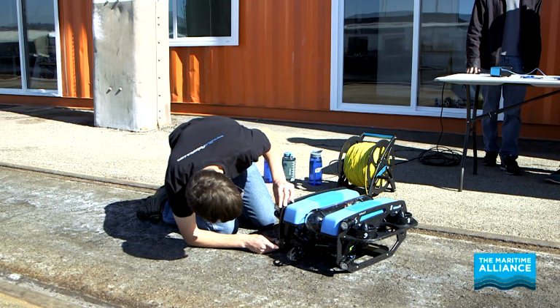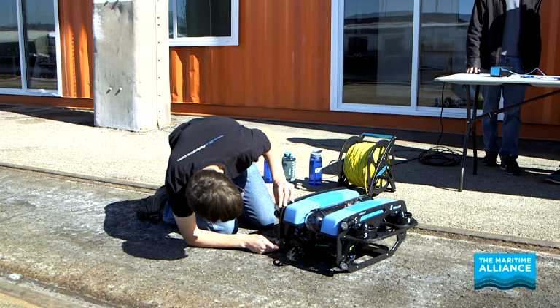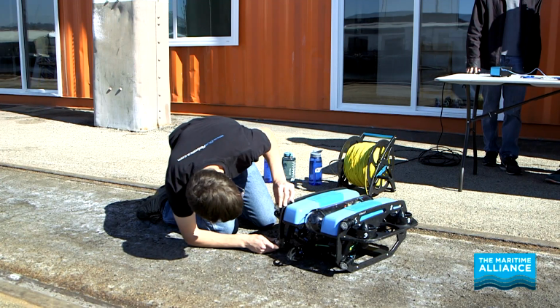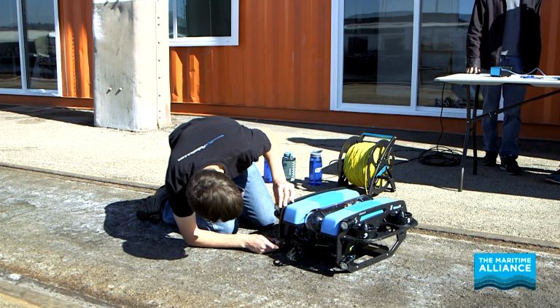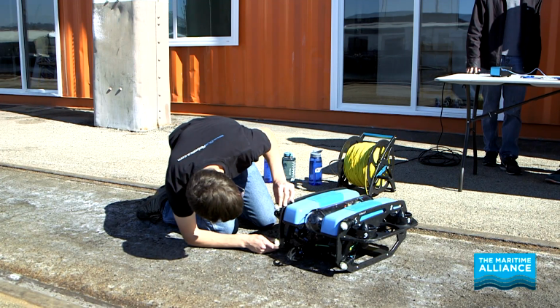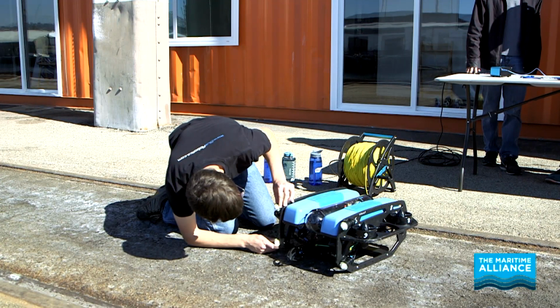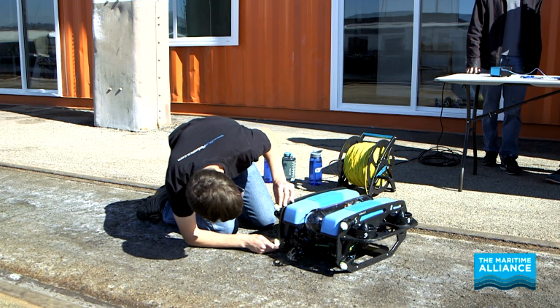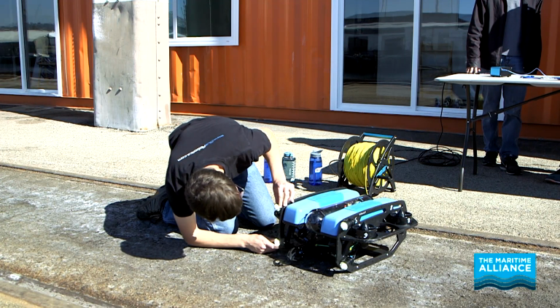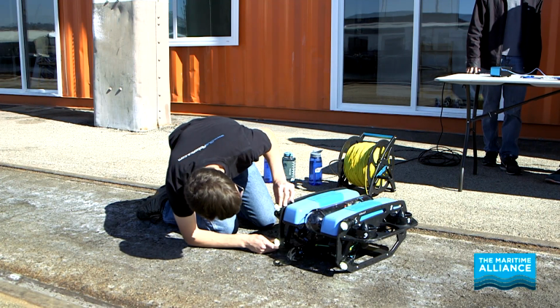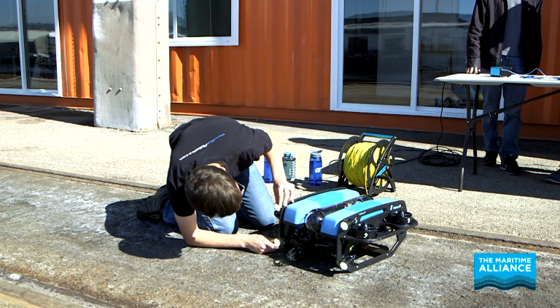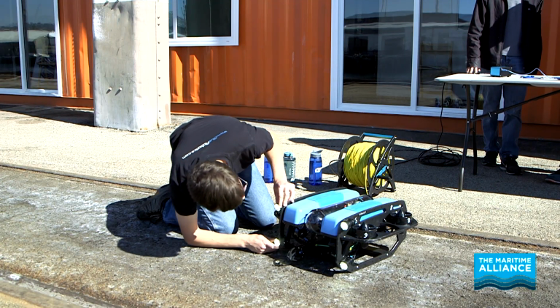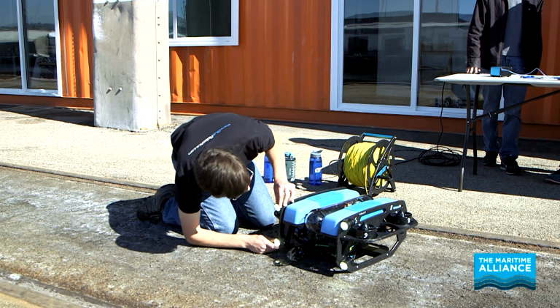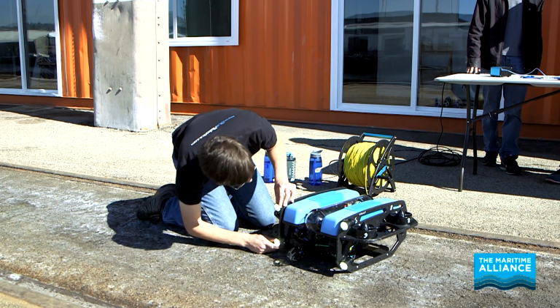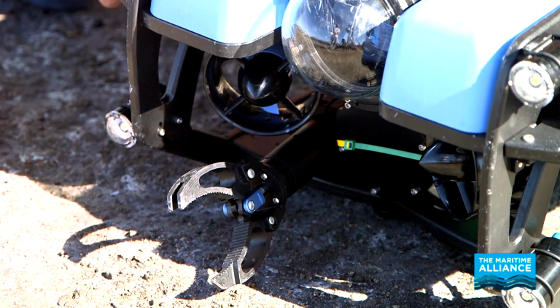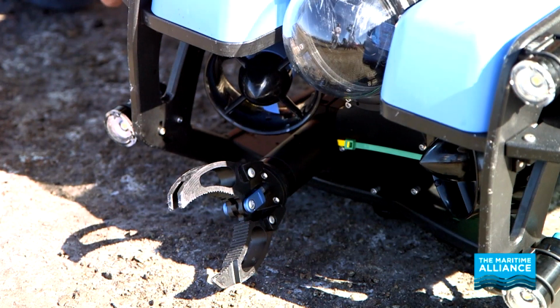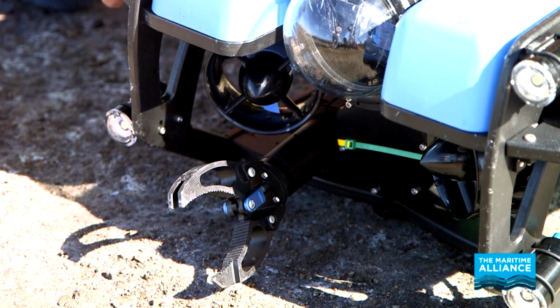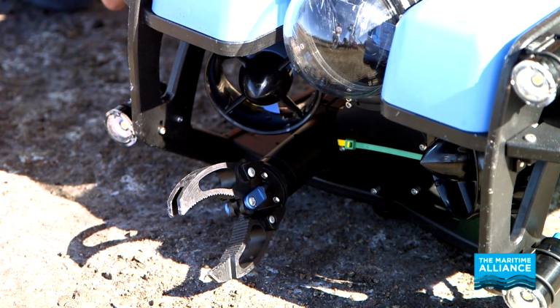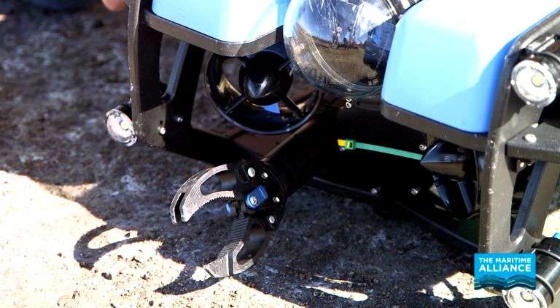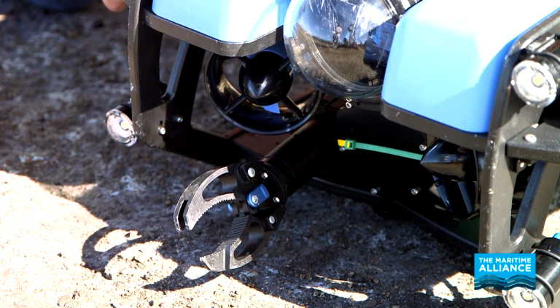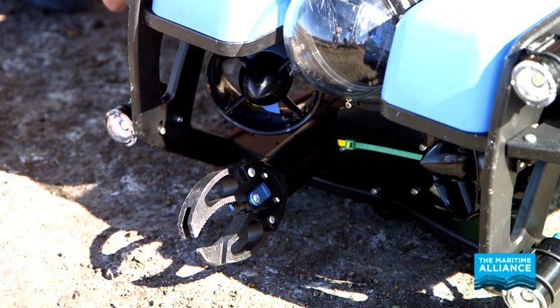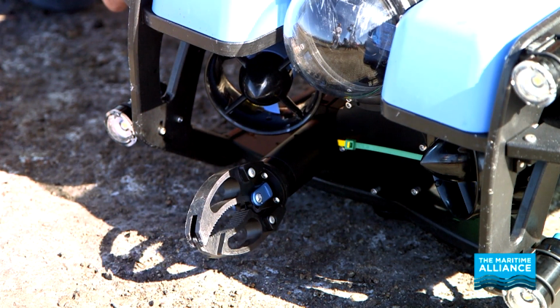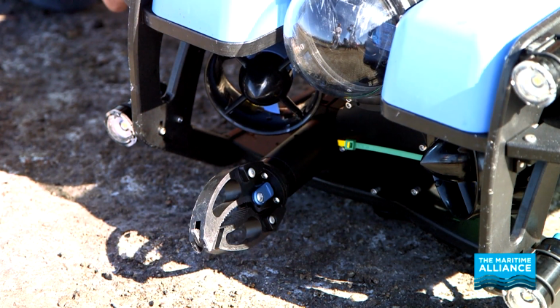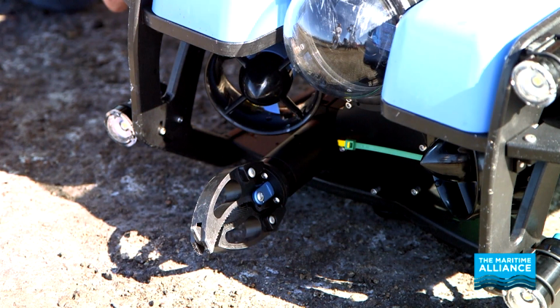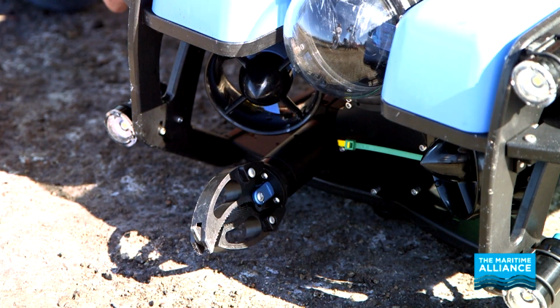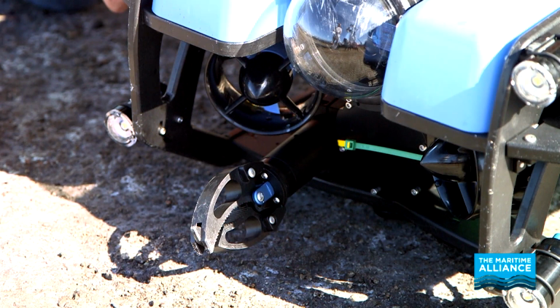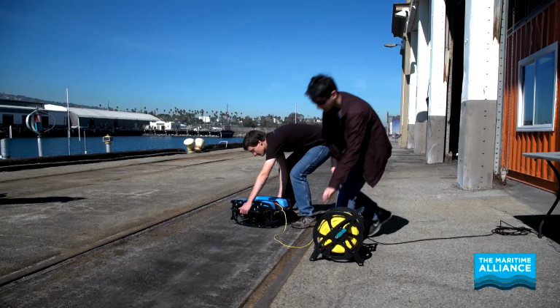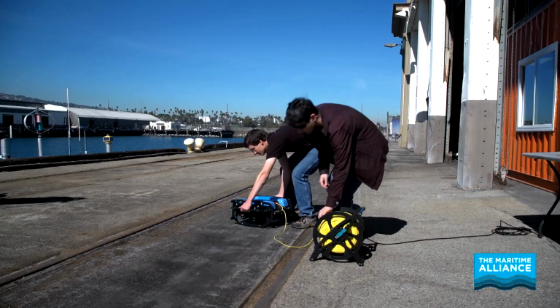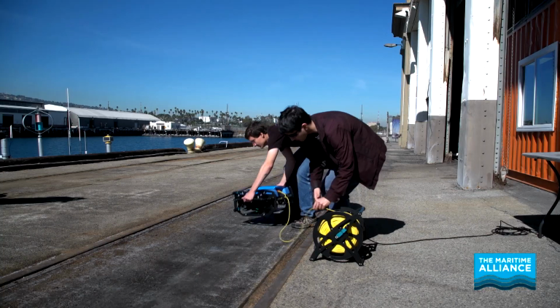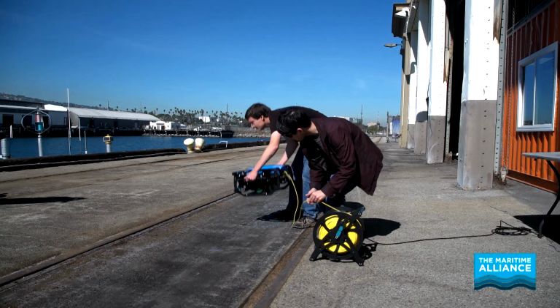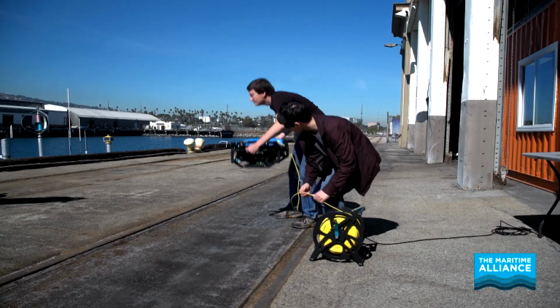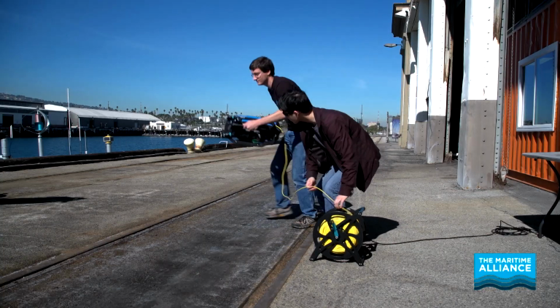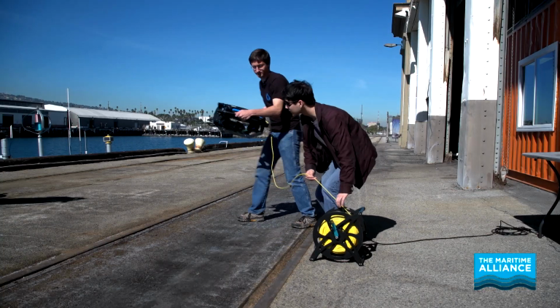Alright, can you test lights? Nice. Can you test the gripper as well? Perfect. Everything looks good and I think we're good to go.